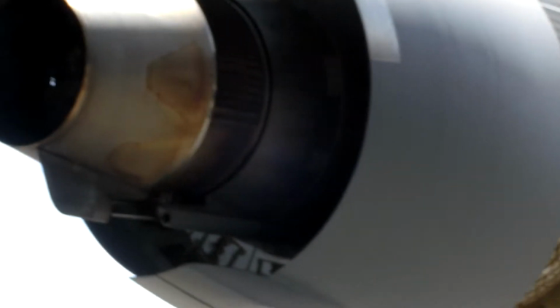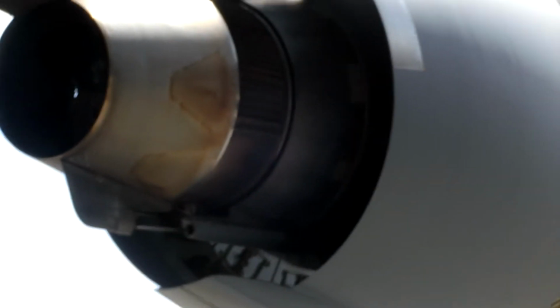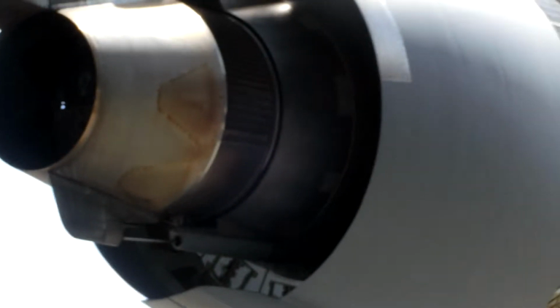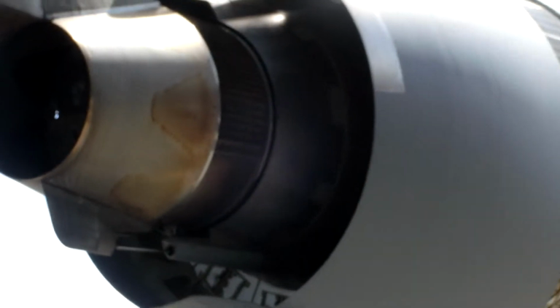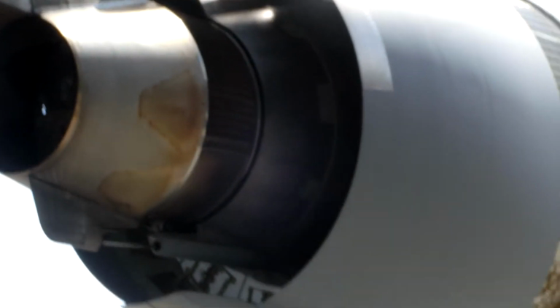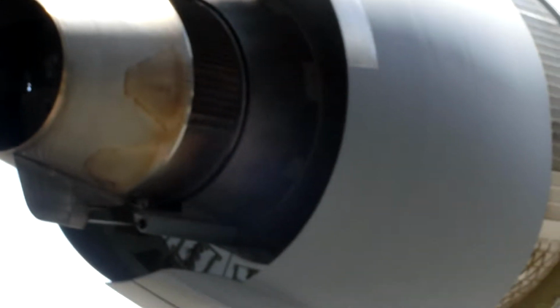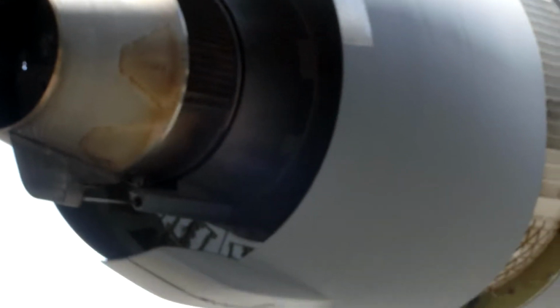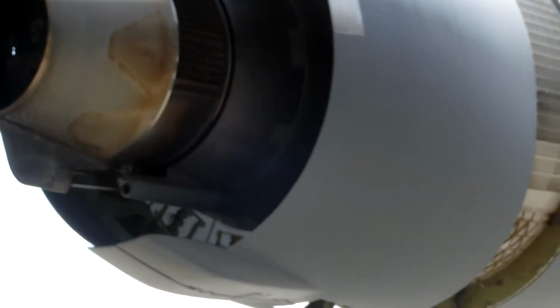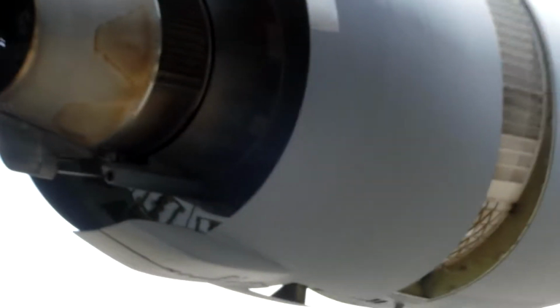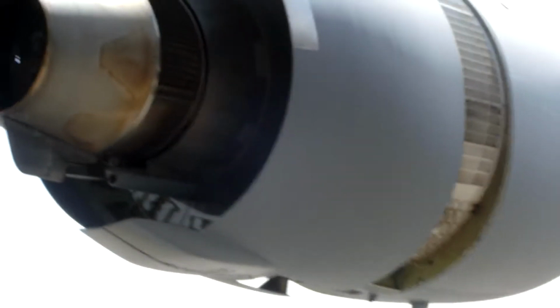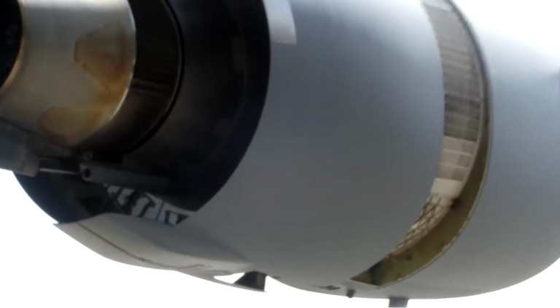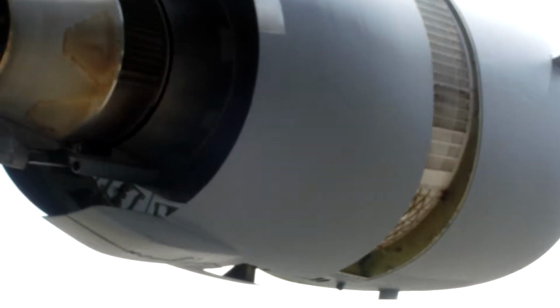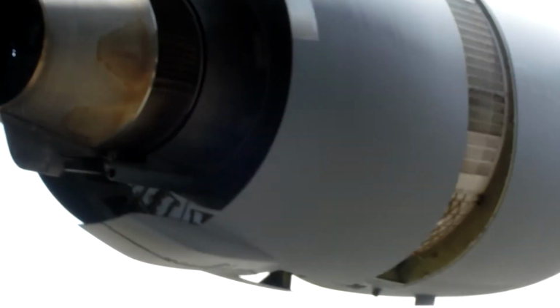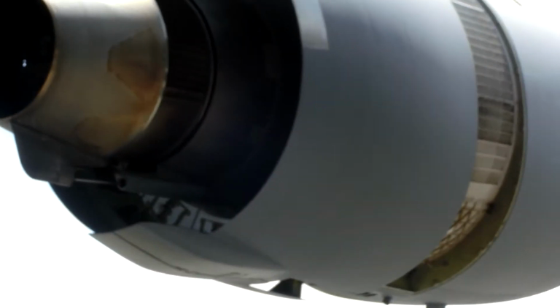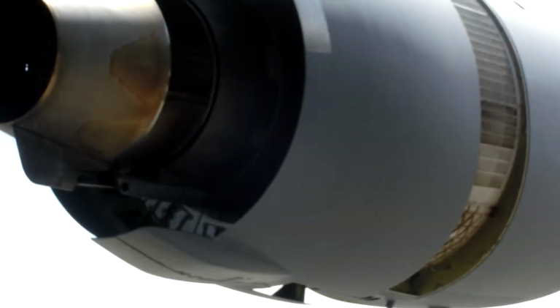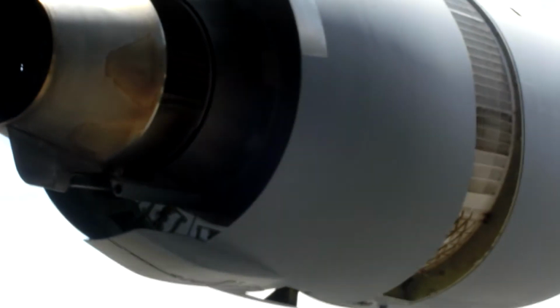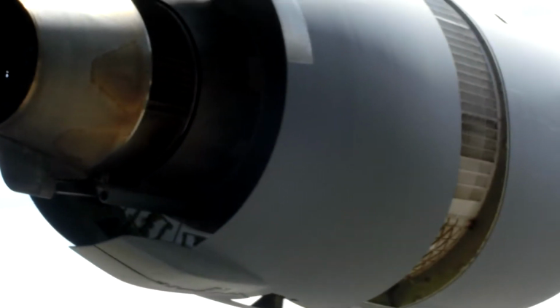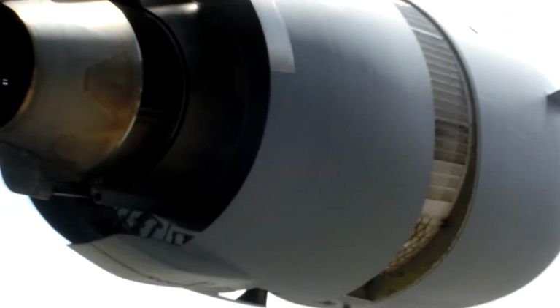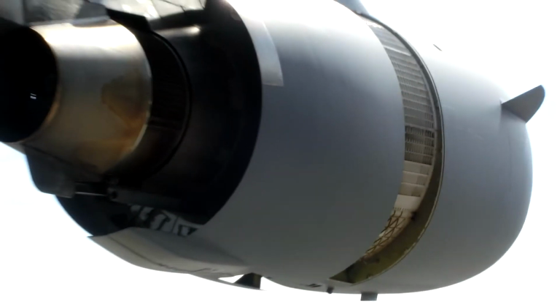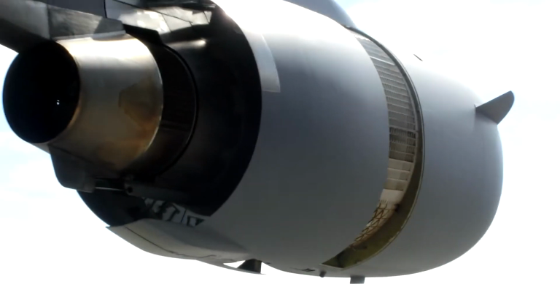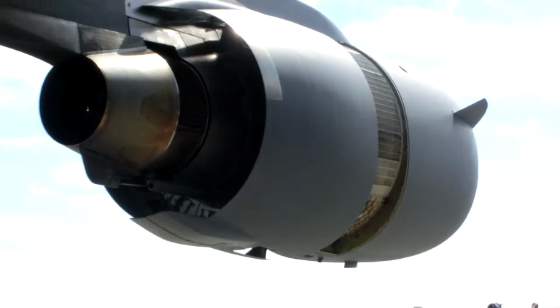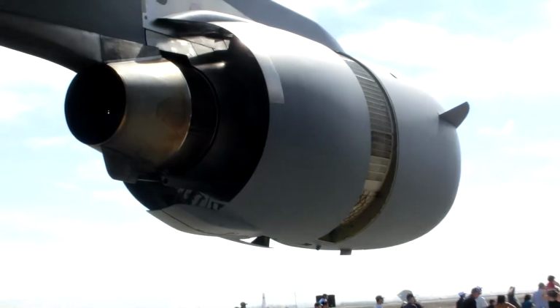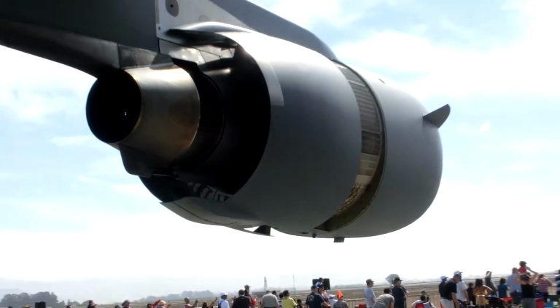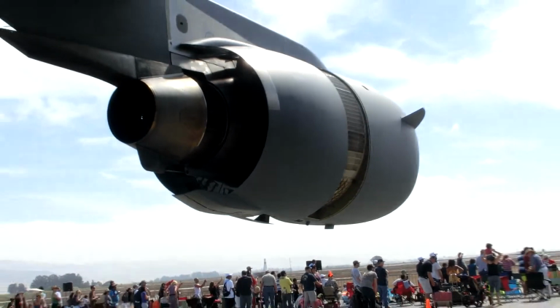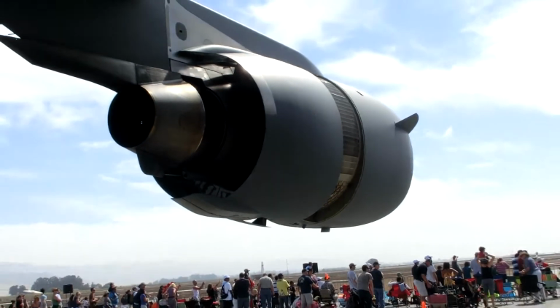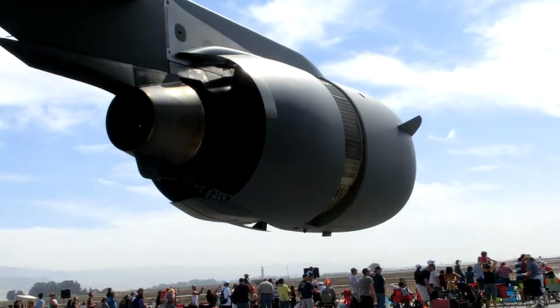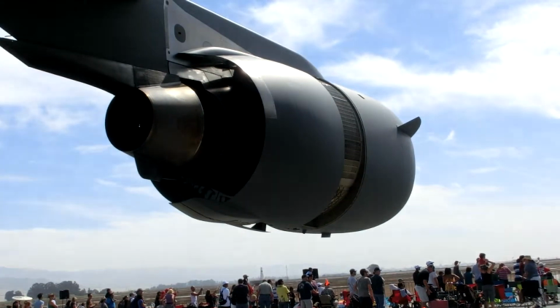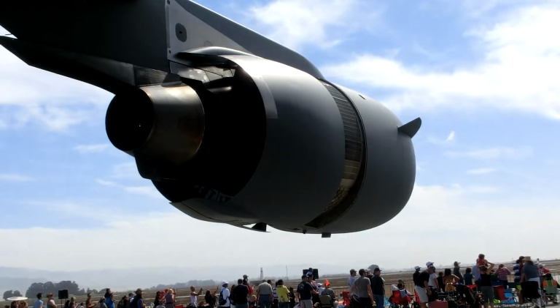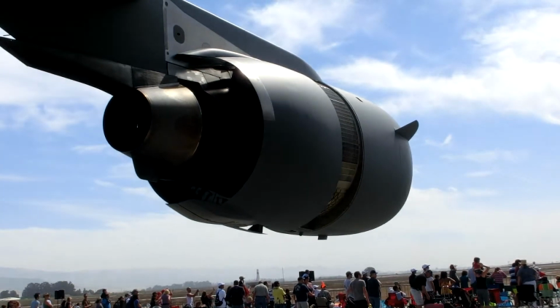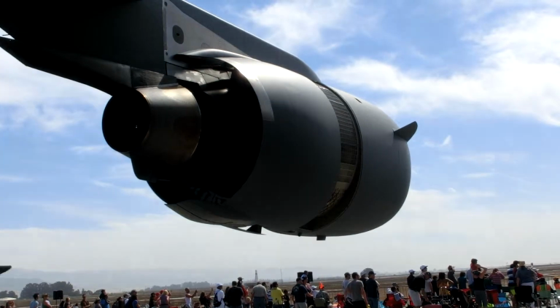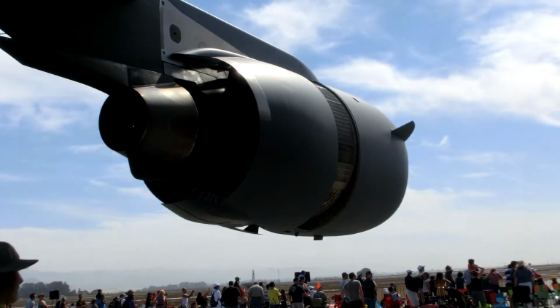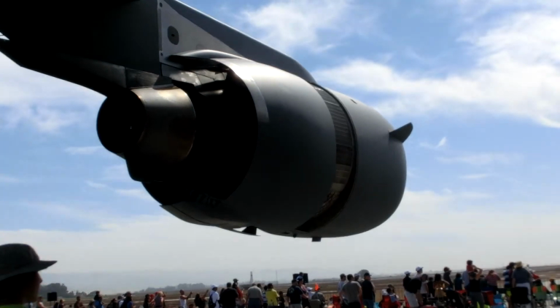This C-17 is owned by the United States Air Force, and it's operated by any C-17 crew in the United States Air Force.